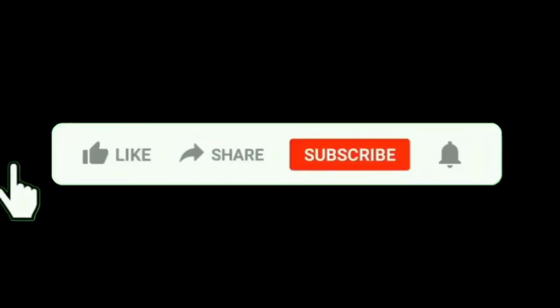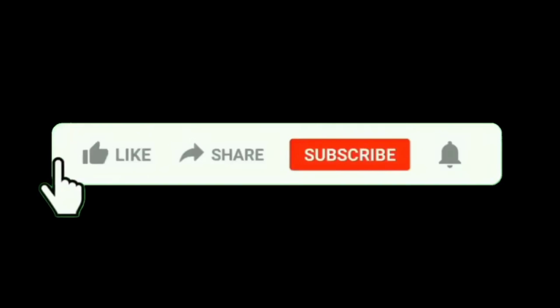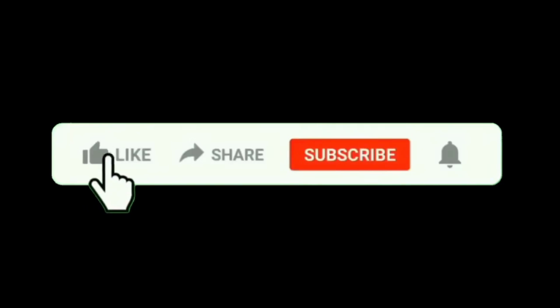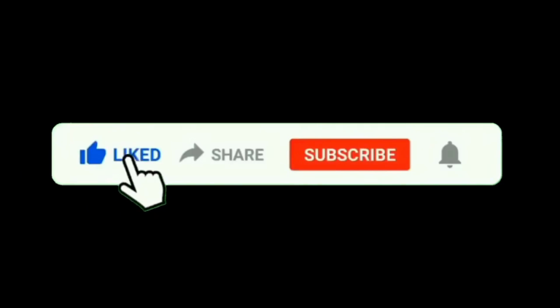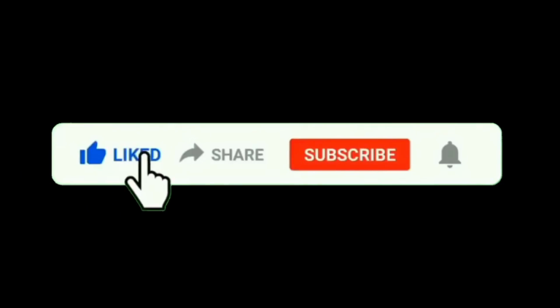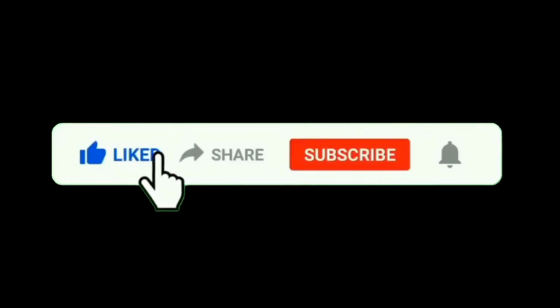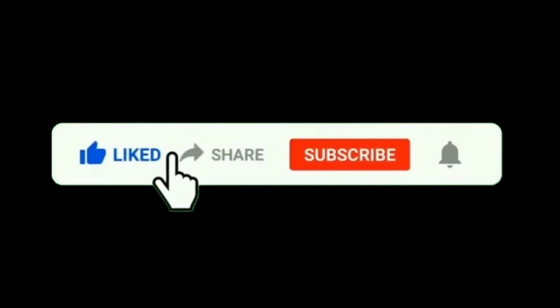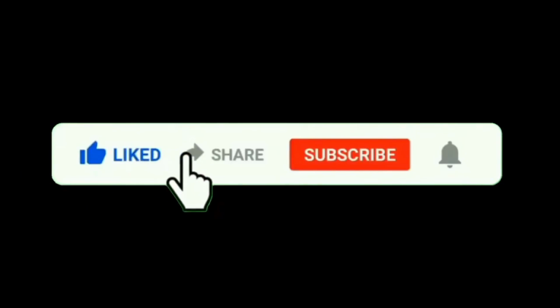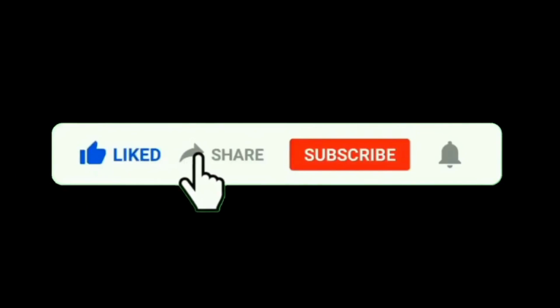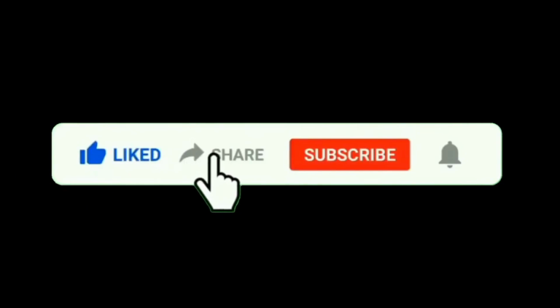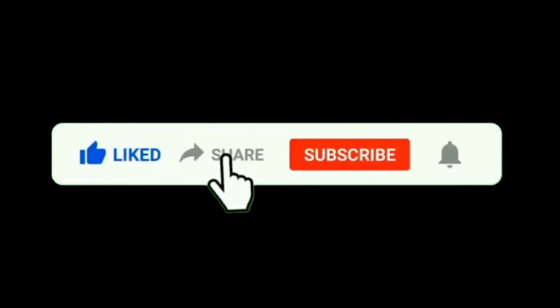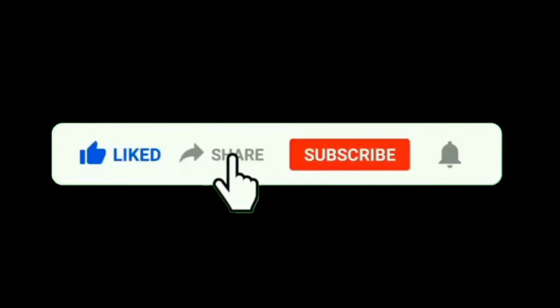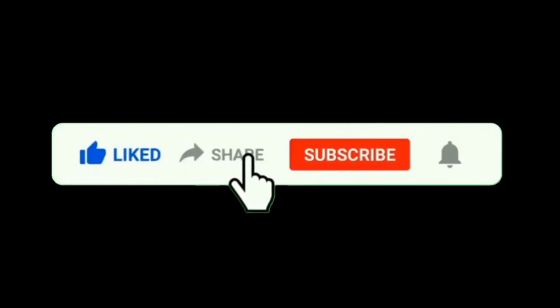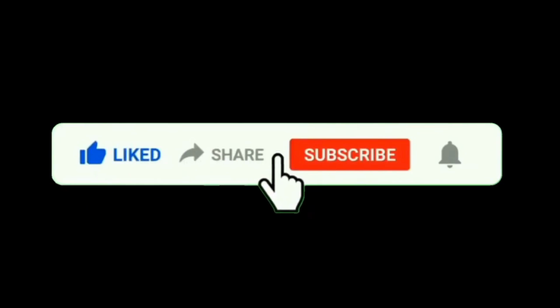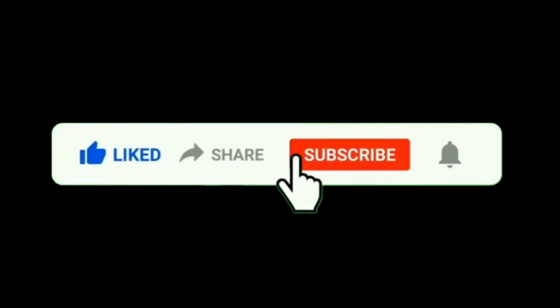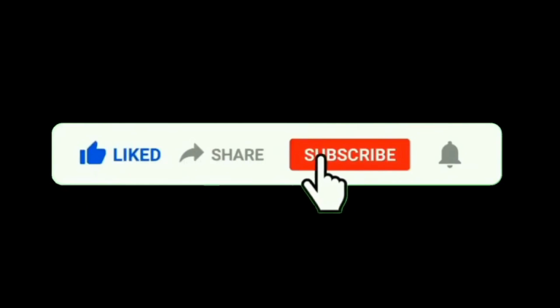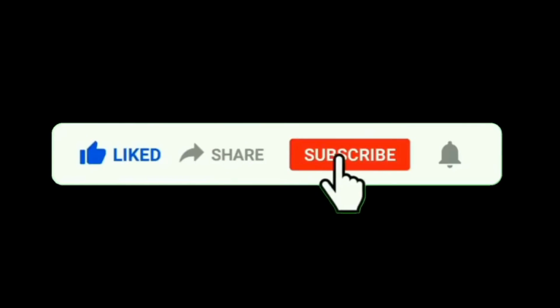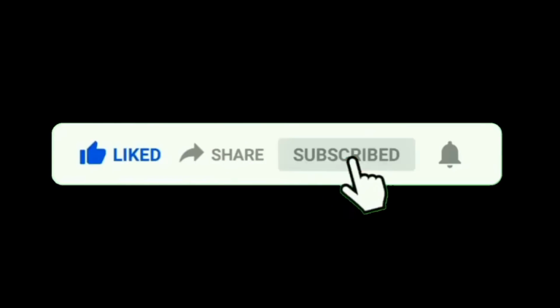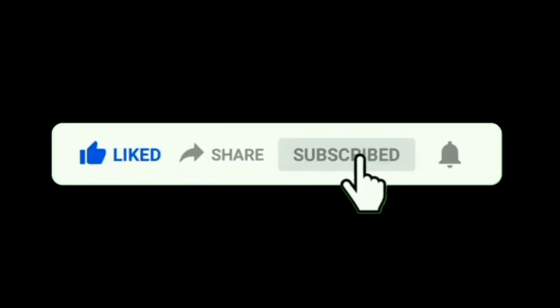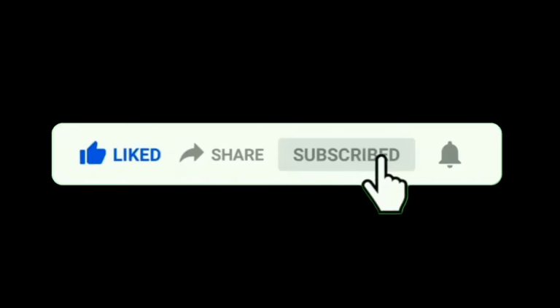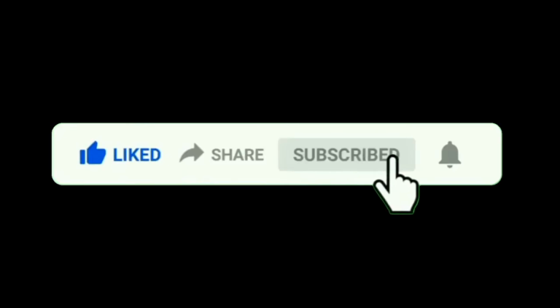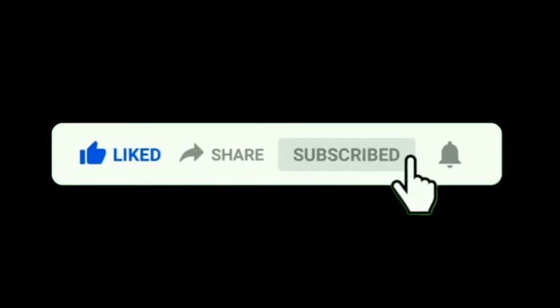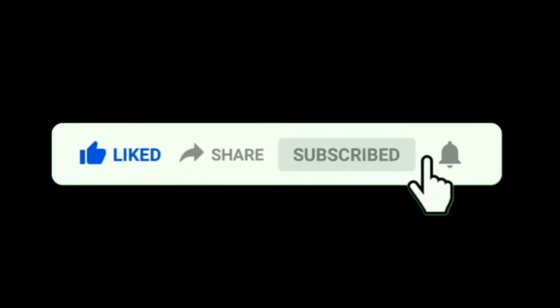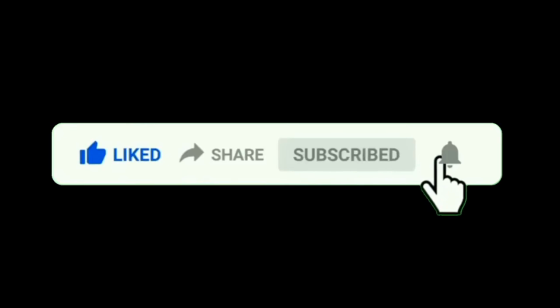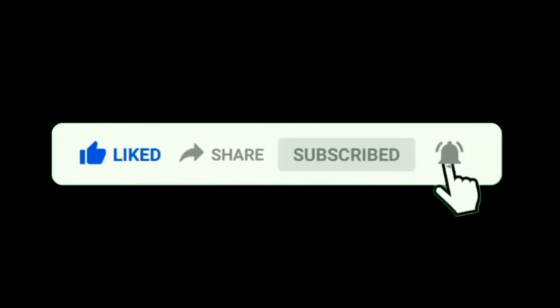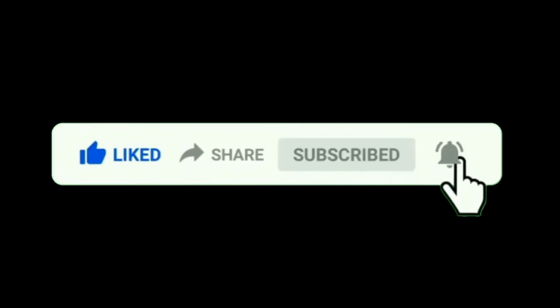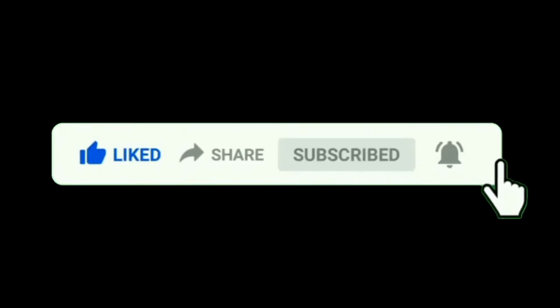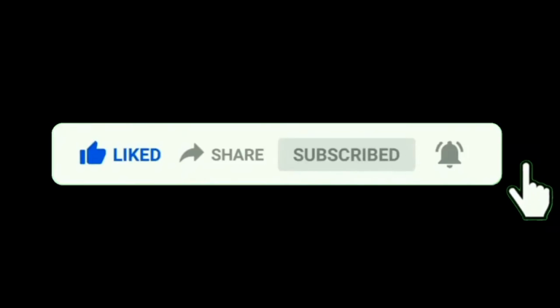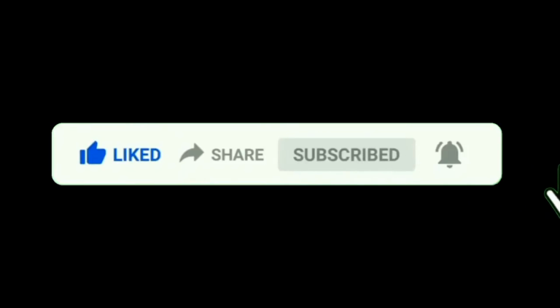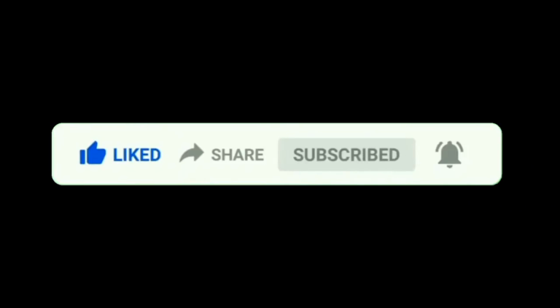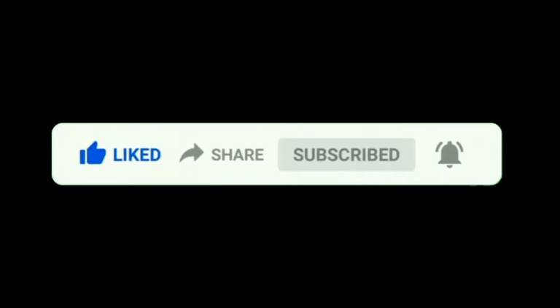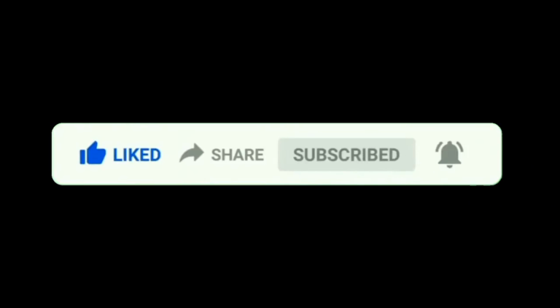Please like, share, subscribe and click the bell icon.